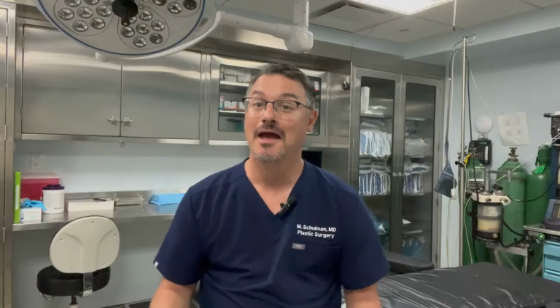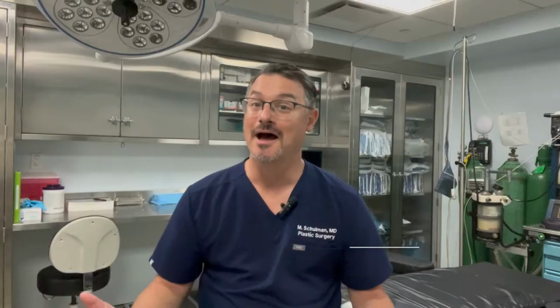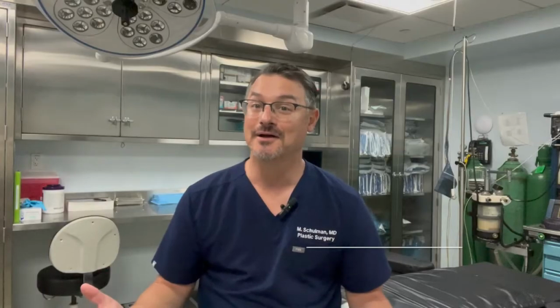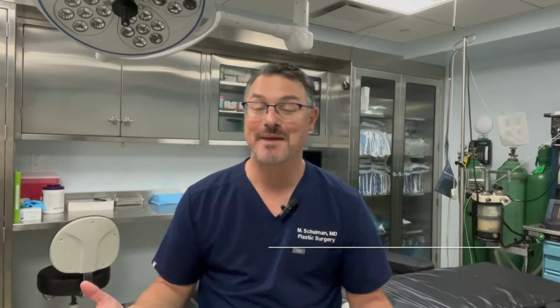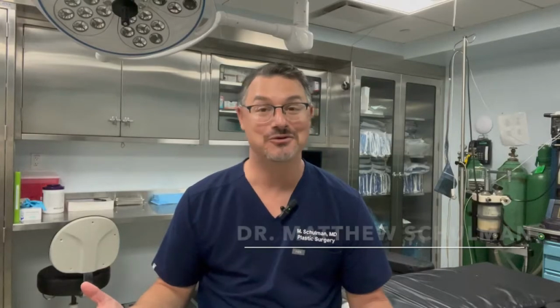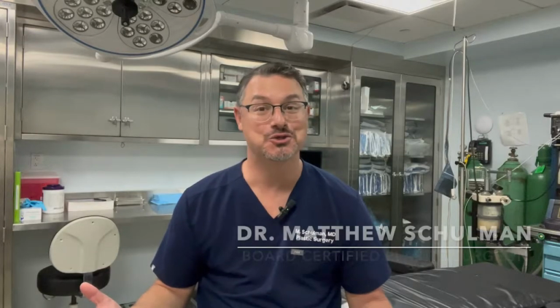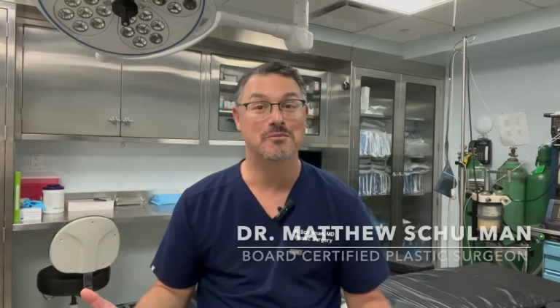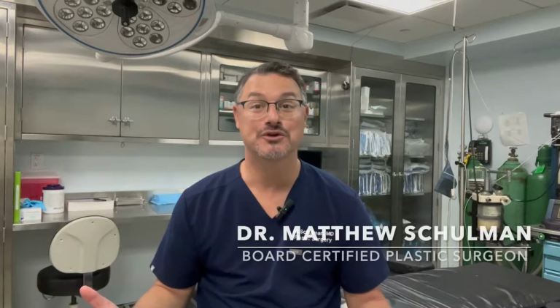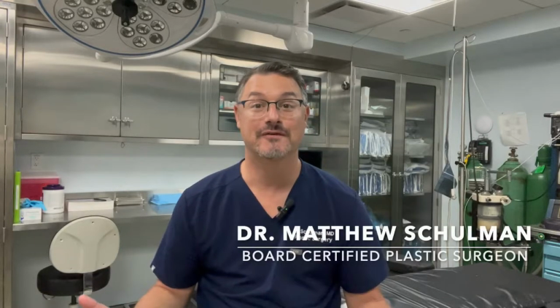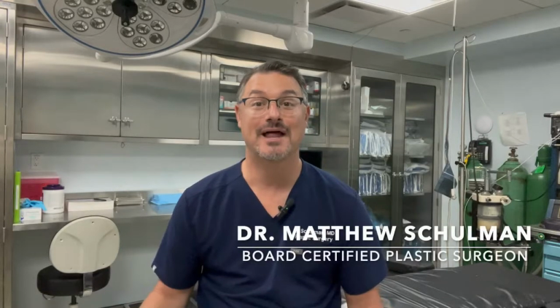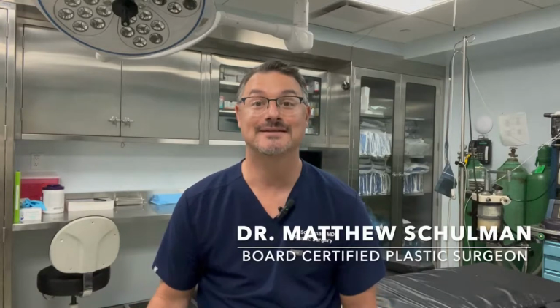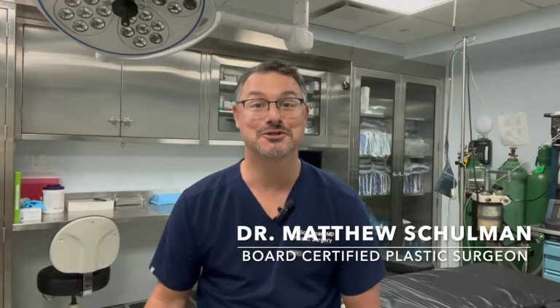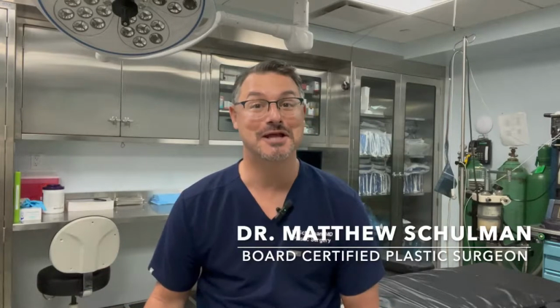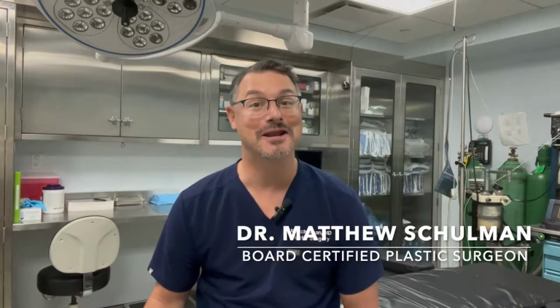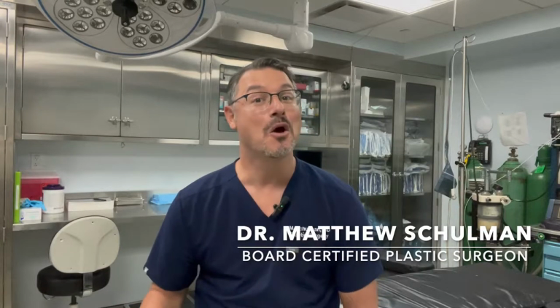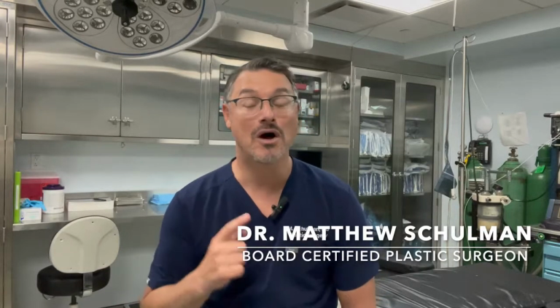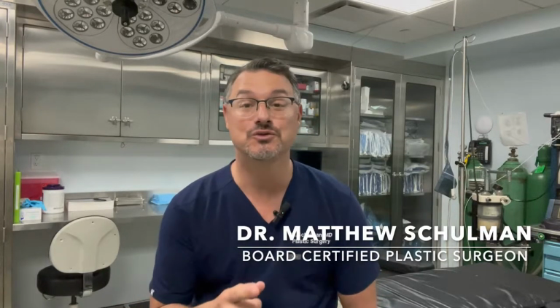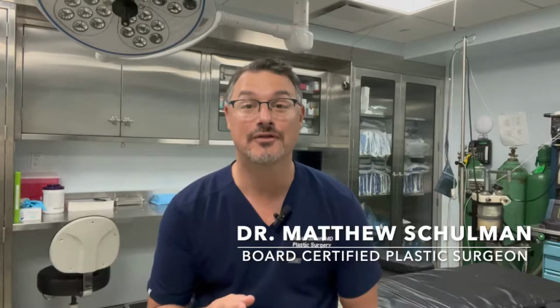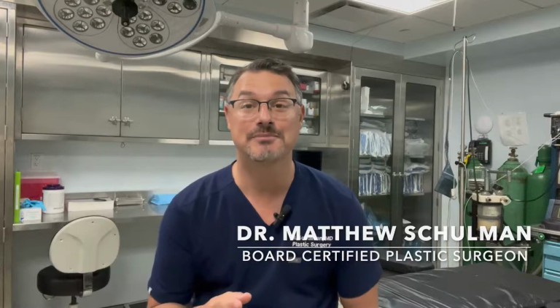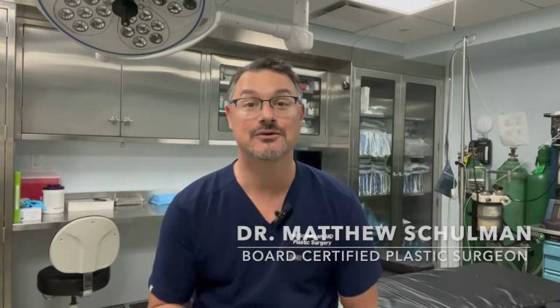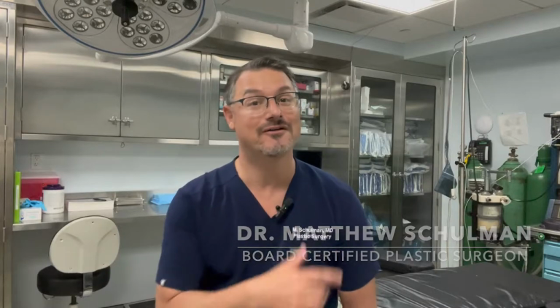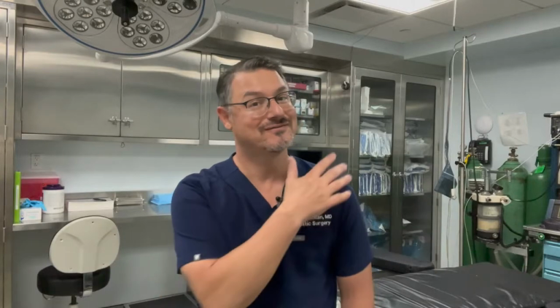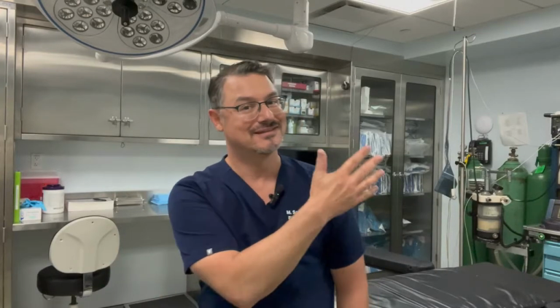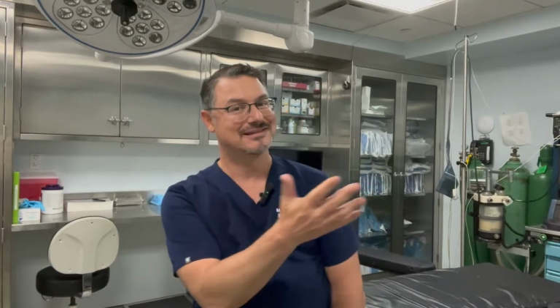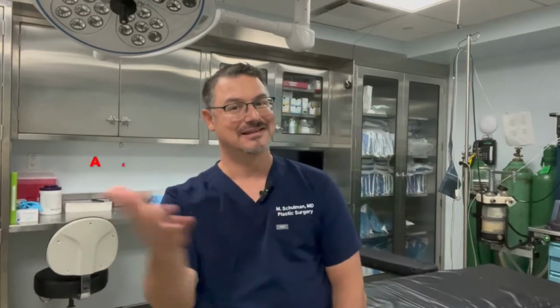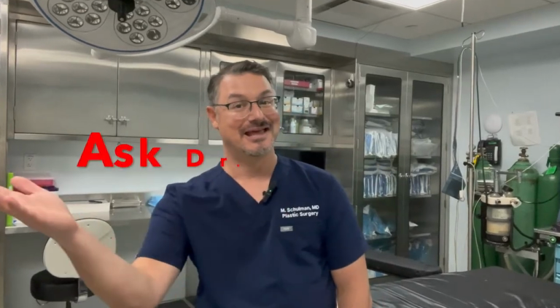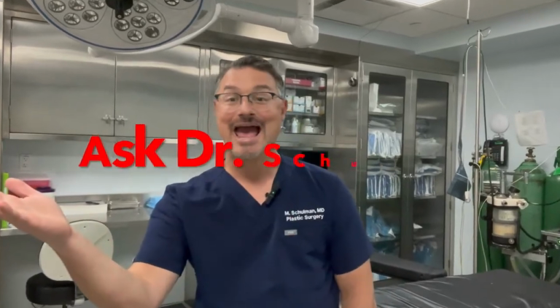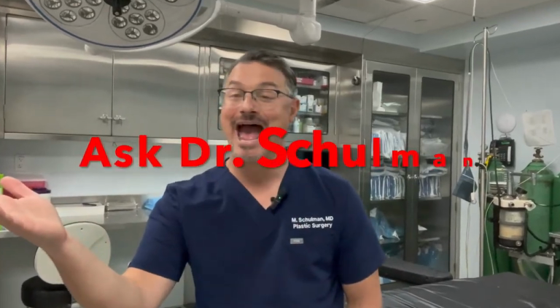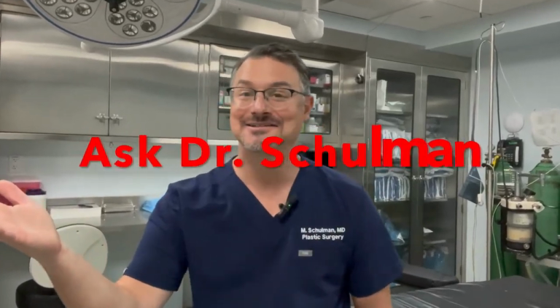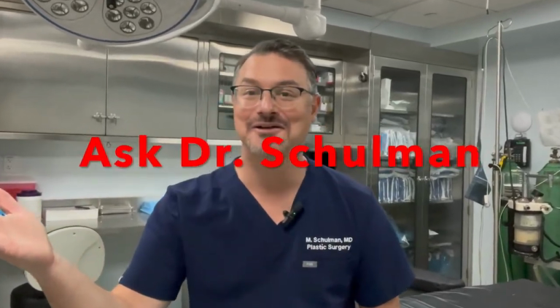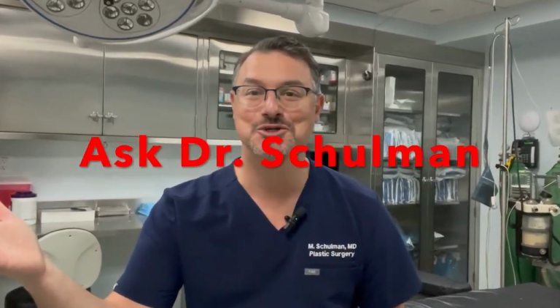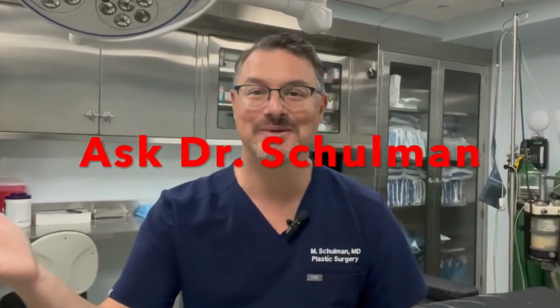I'm Dr. Matthew Shulman, board-certified plastic surgeon, and welcome to another episode of Ask Dr. Shulman.